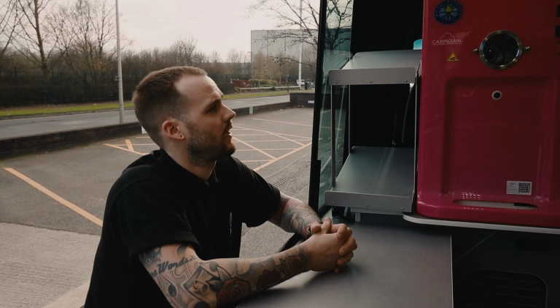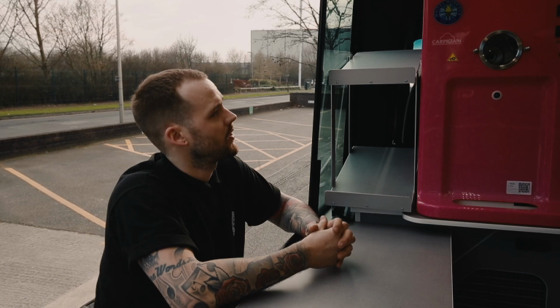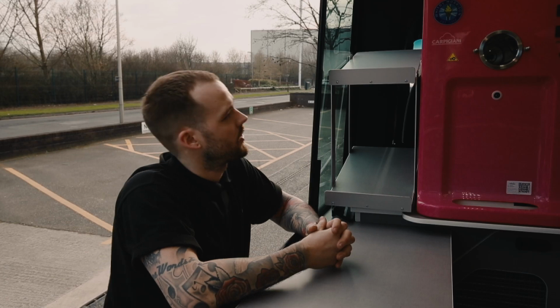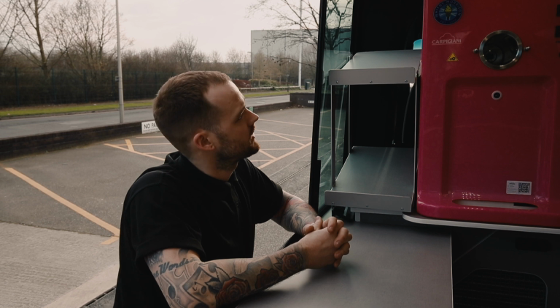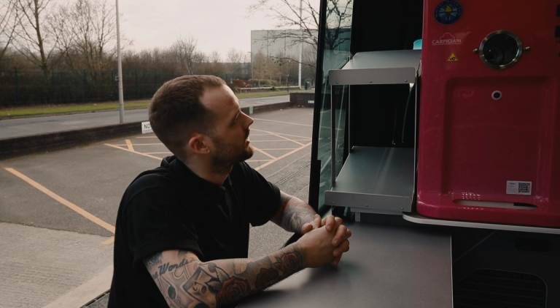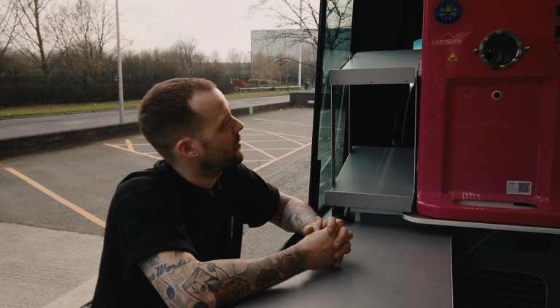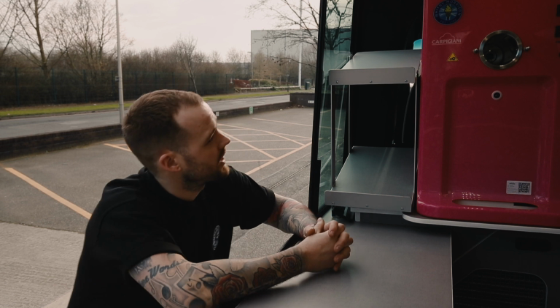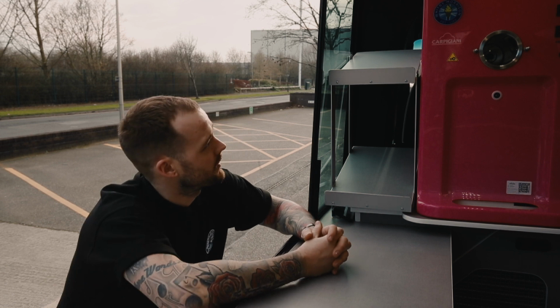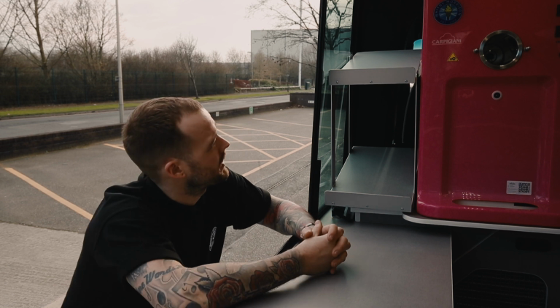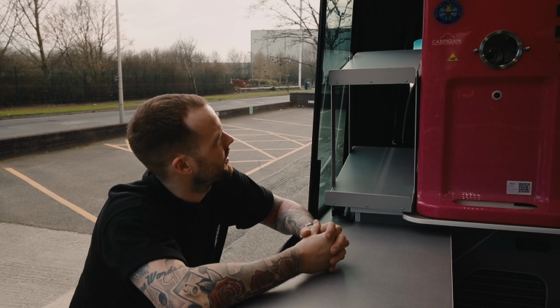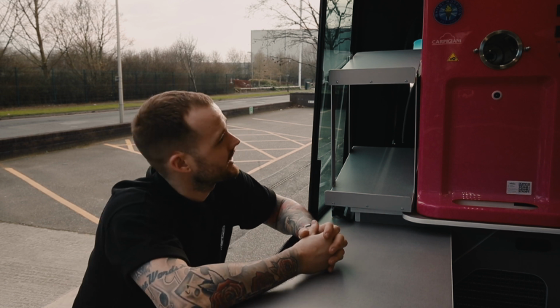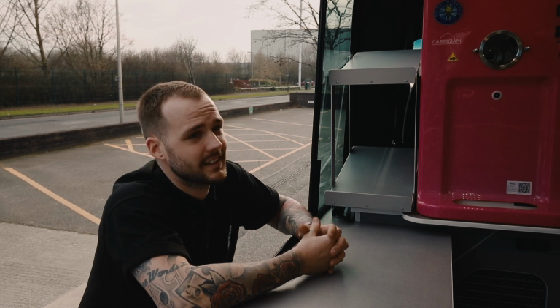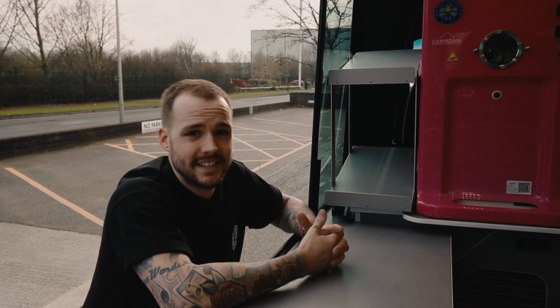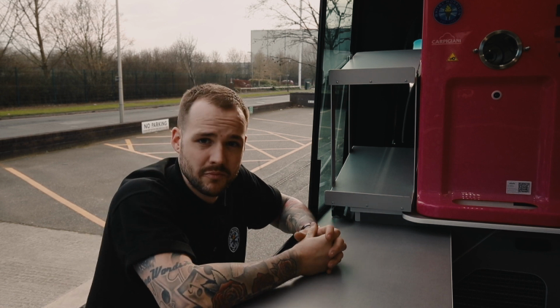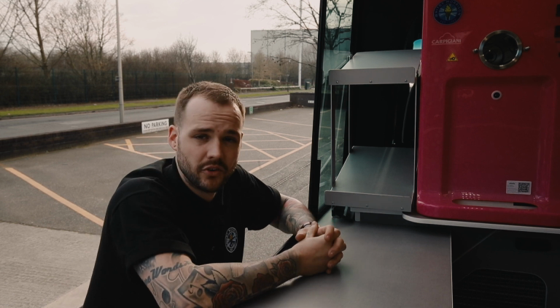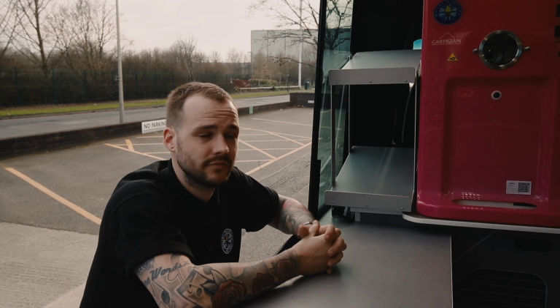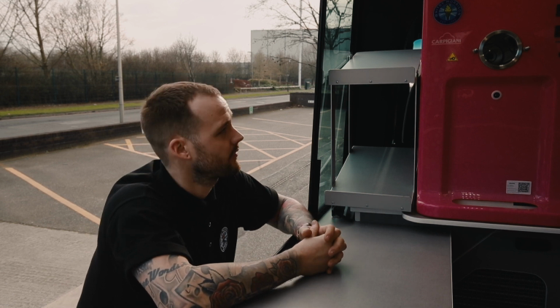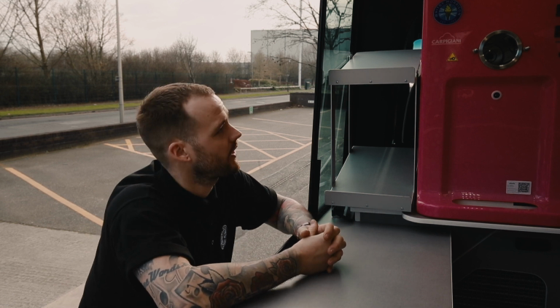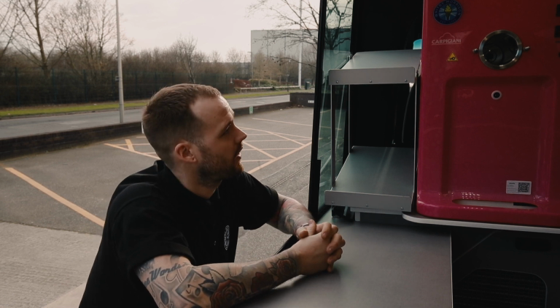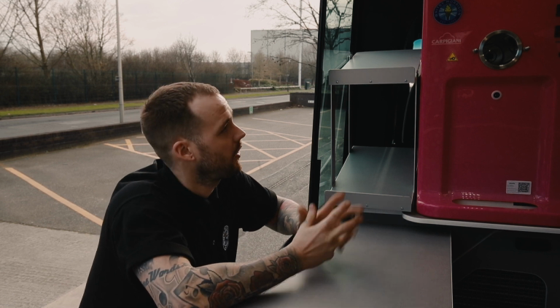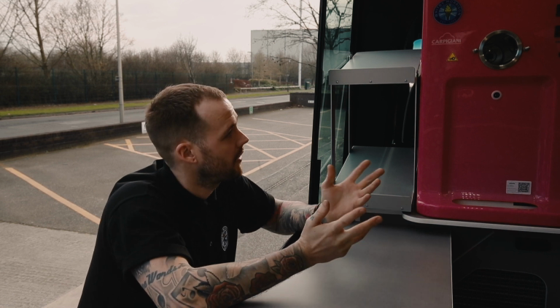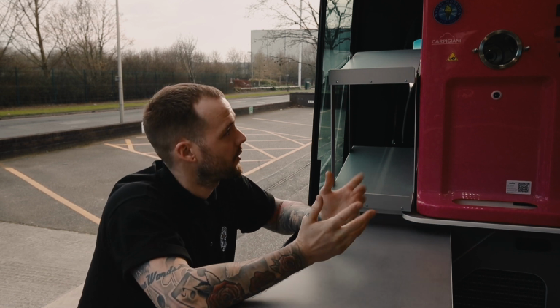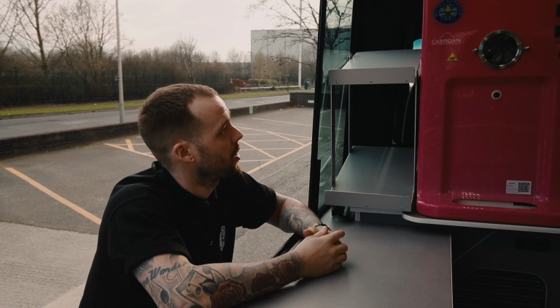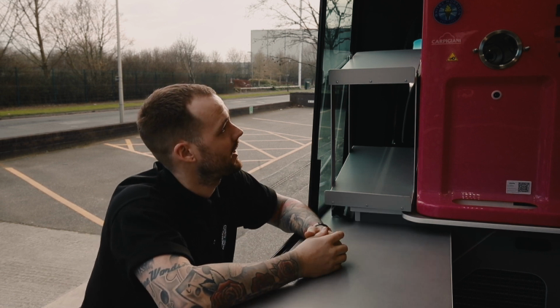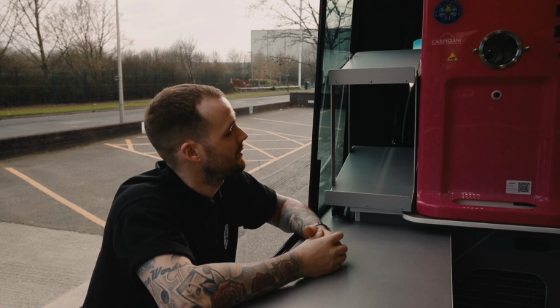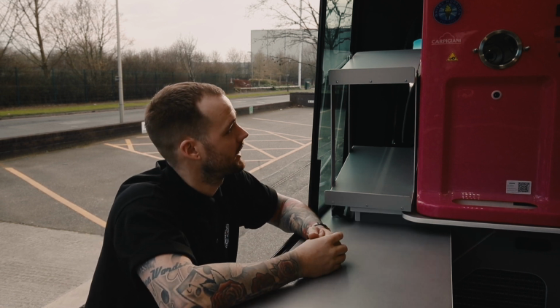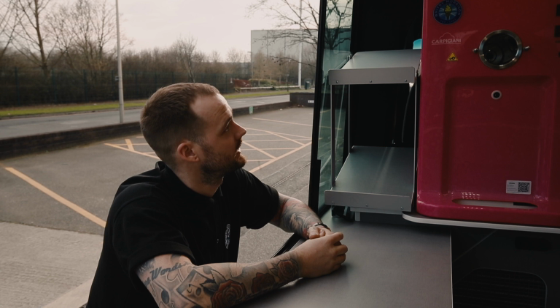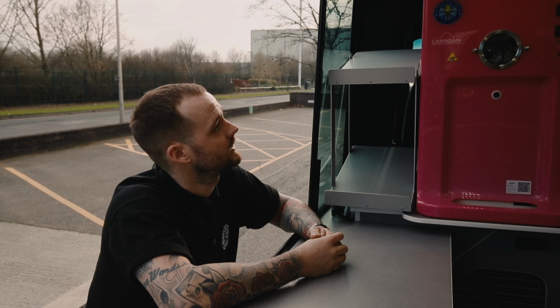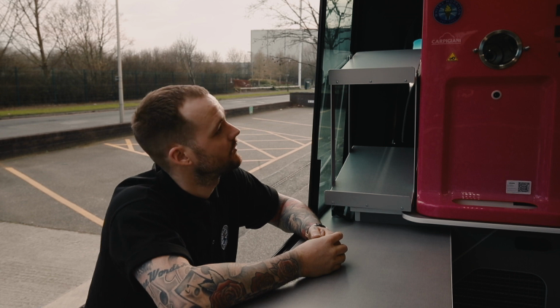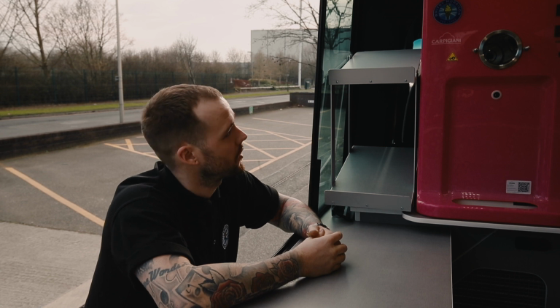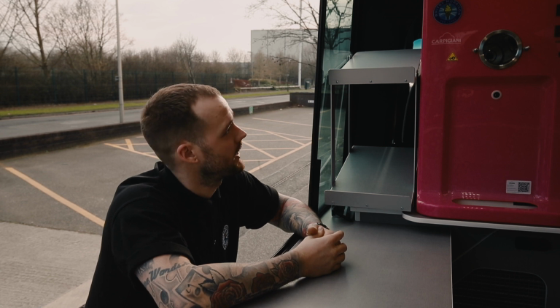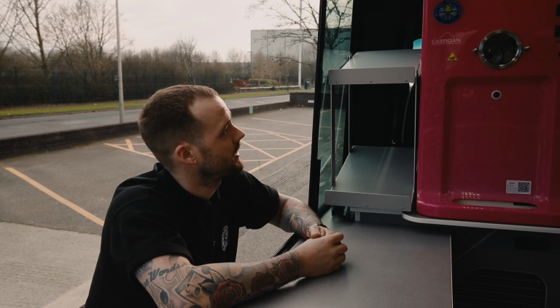So Chris, Carpigiani Repeater X latest model — how do we go about assembling this, what do we need?